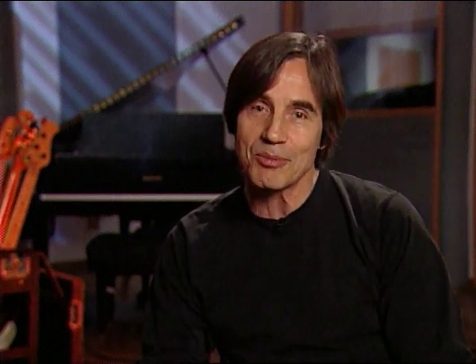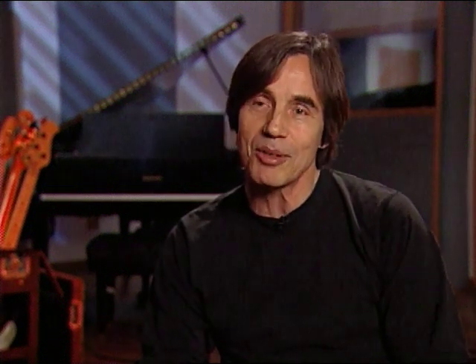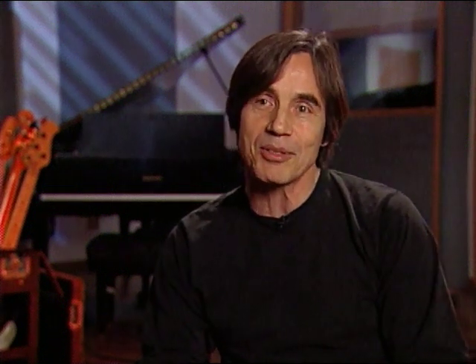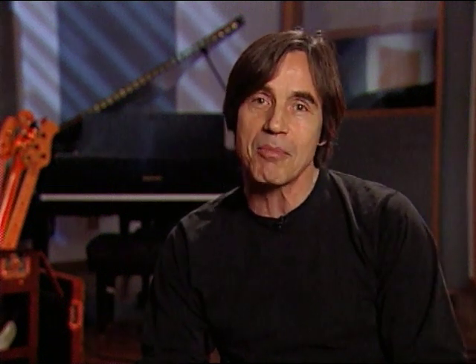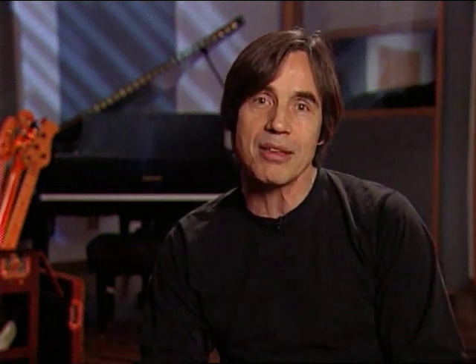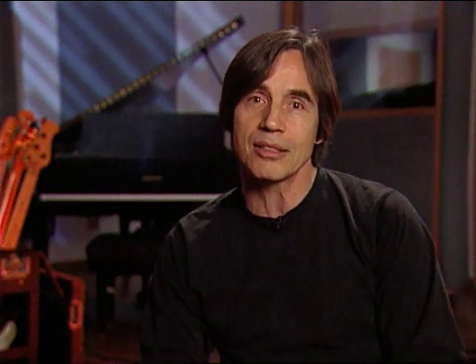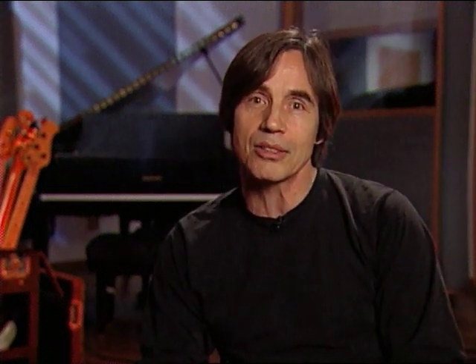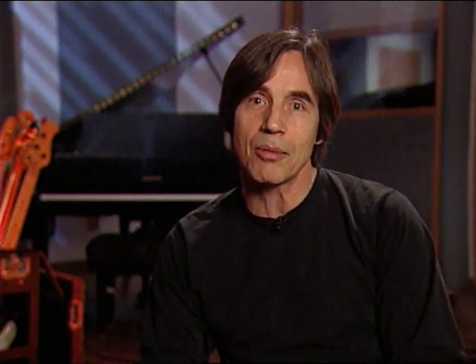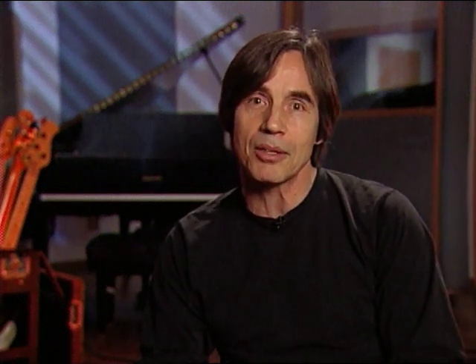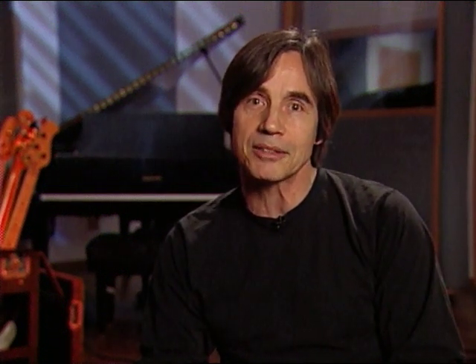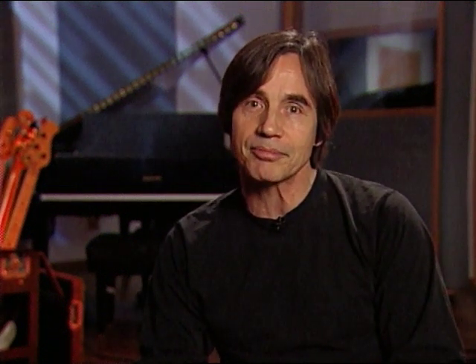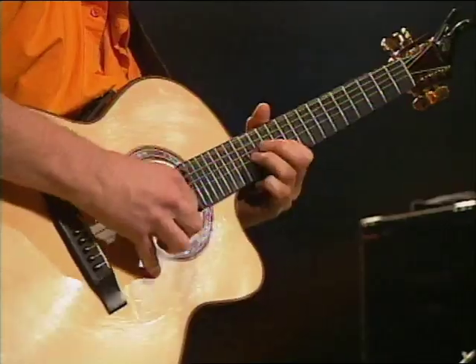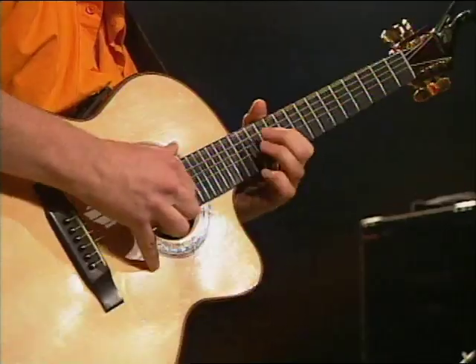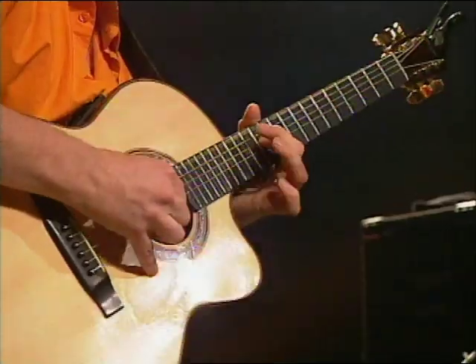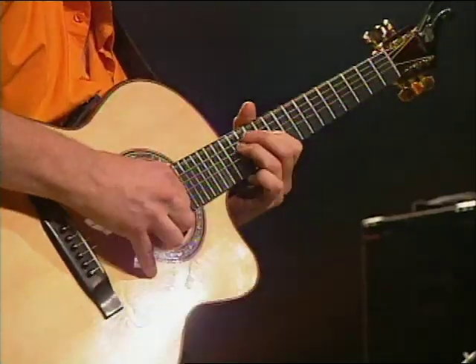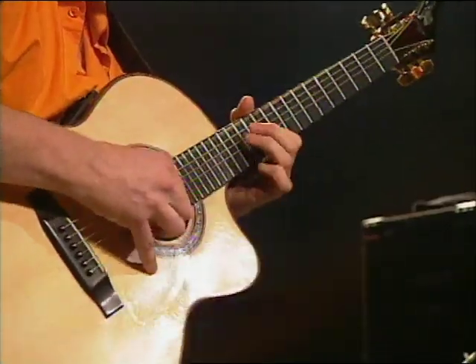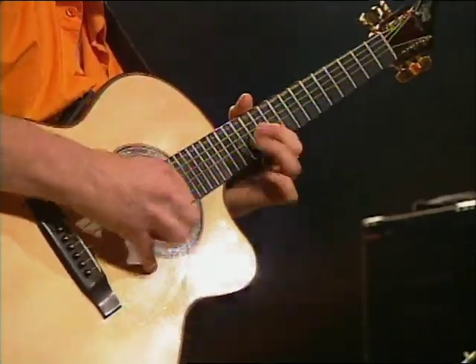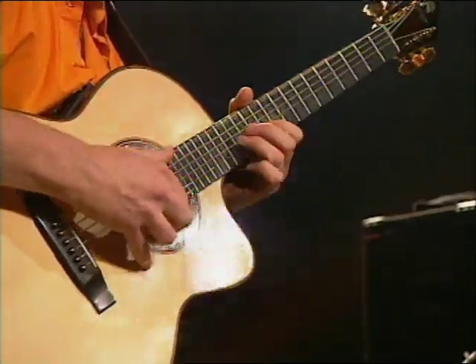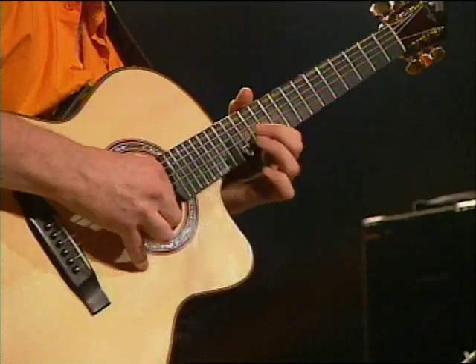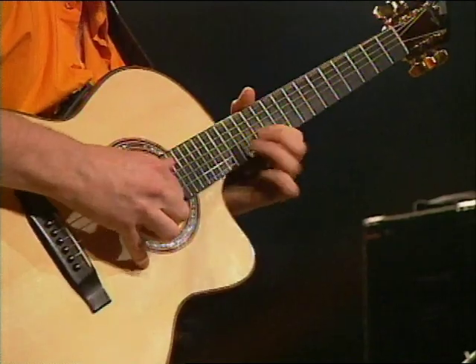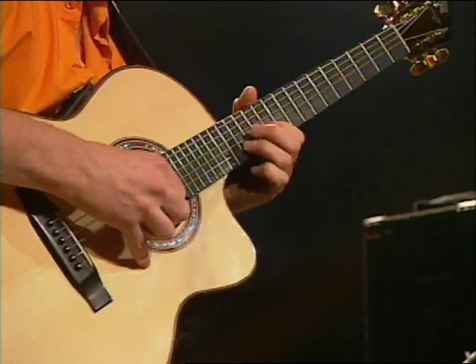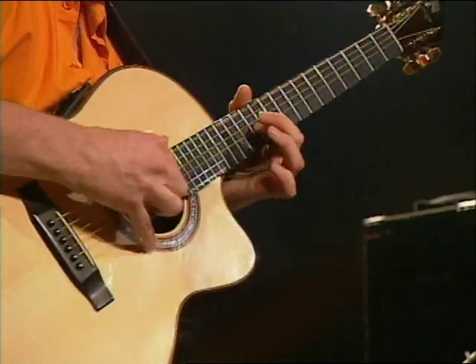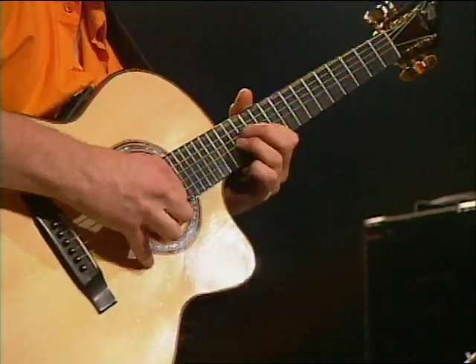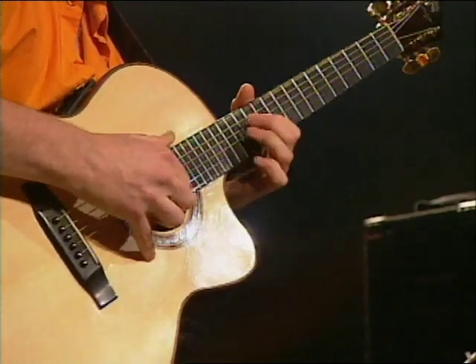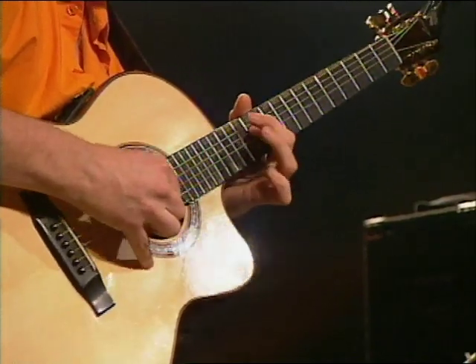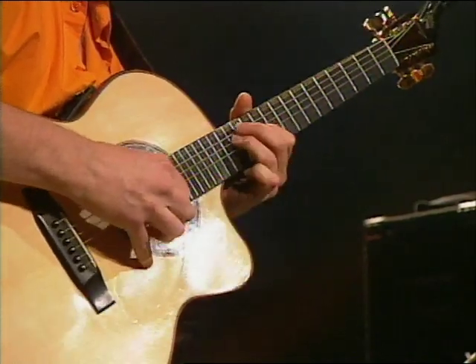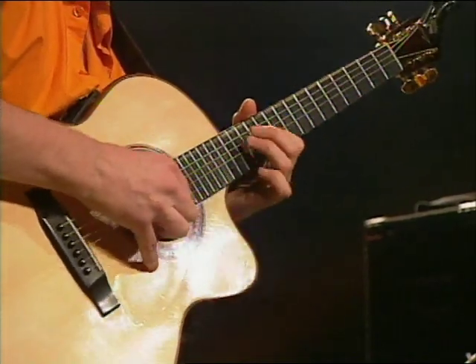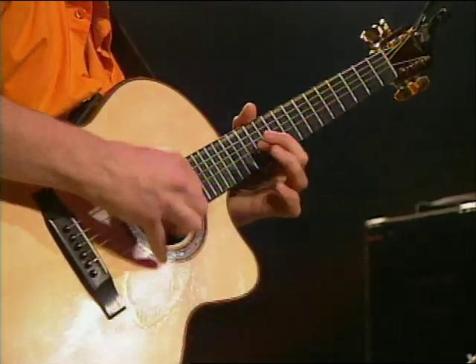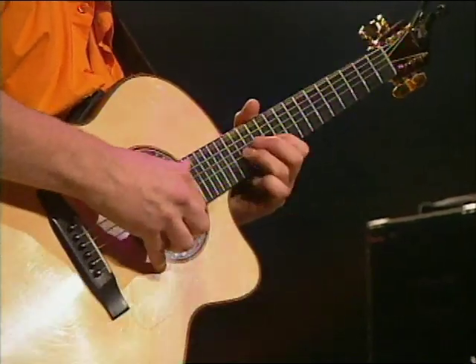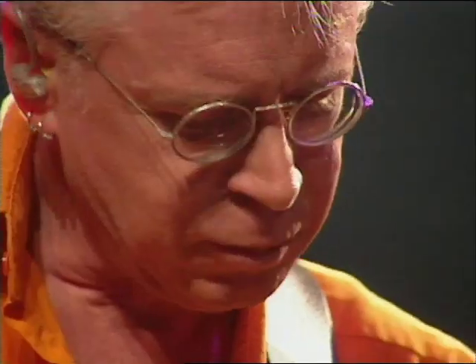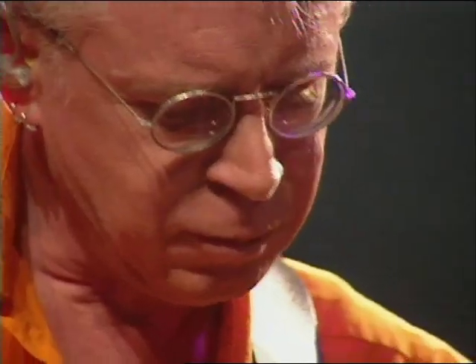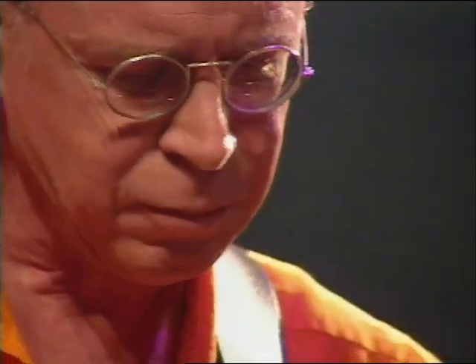He's one of those amazing guitar players.